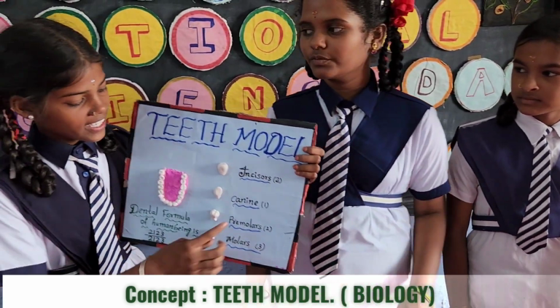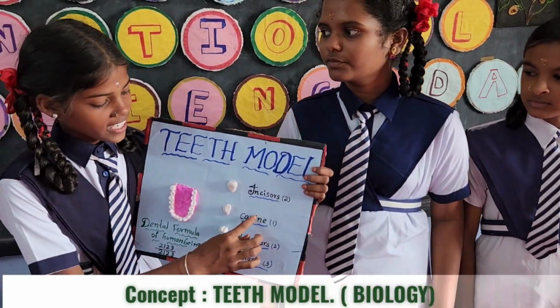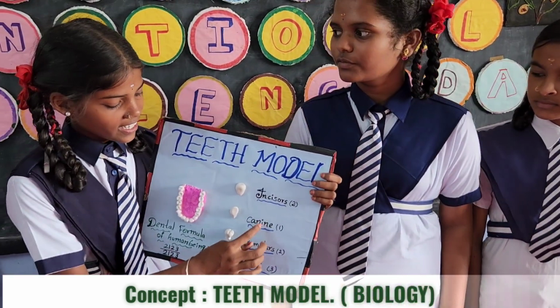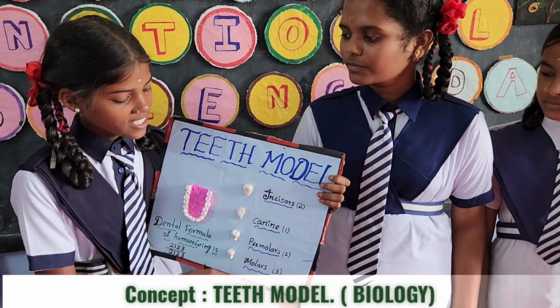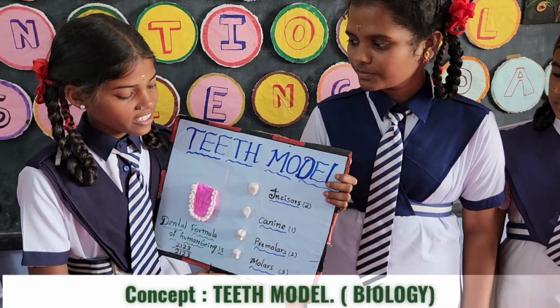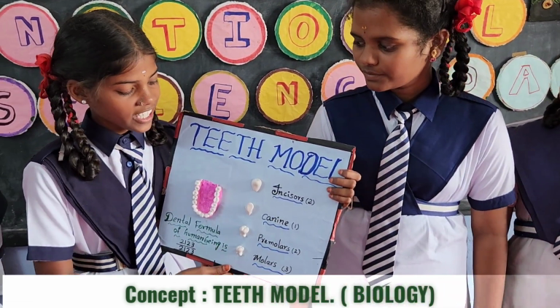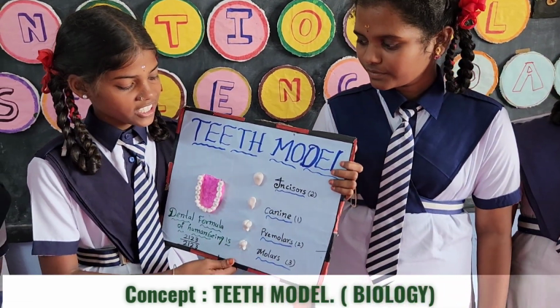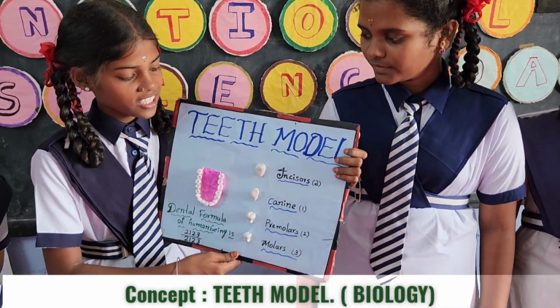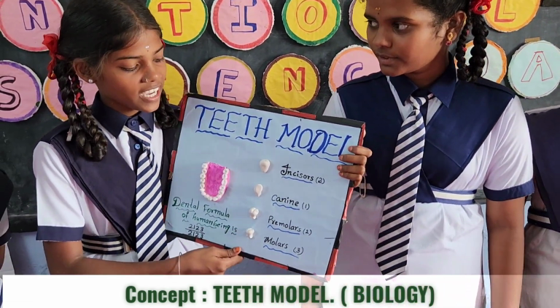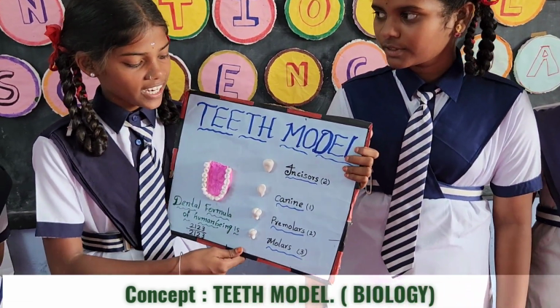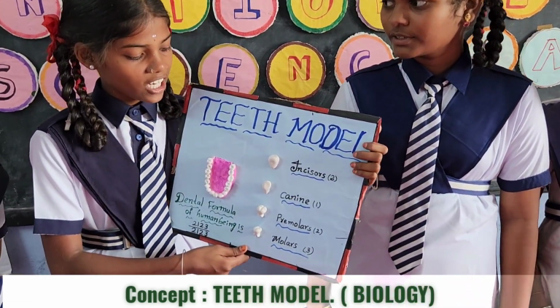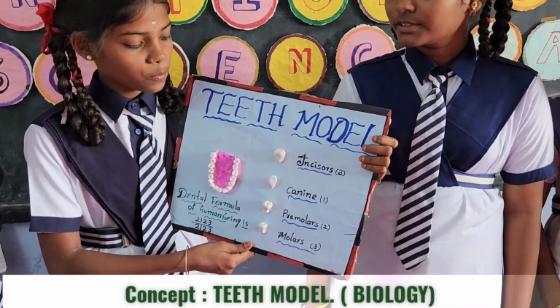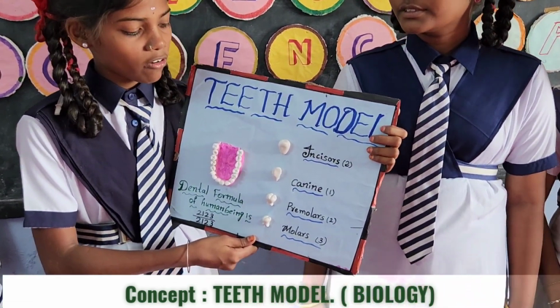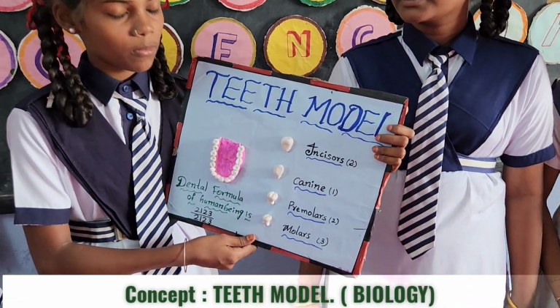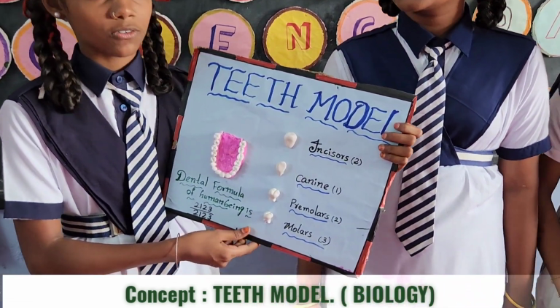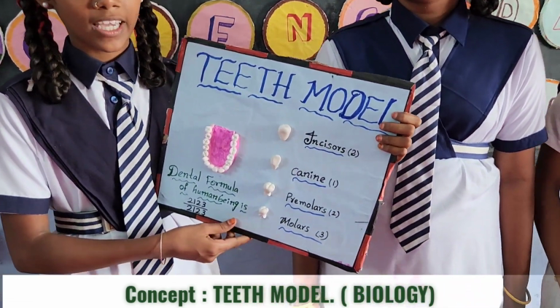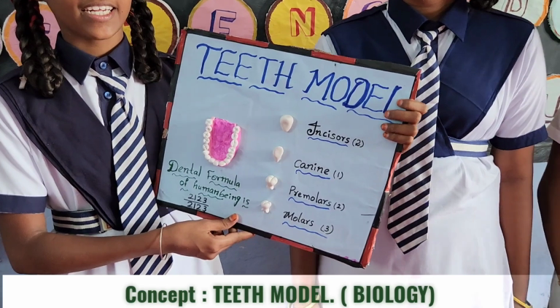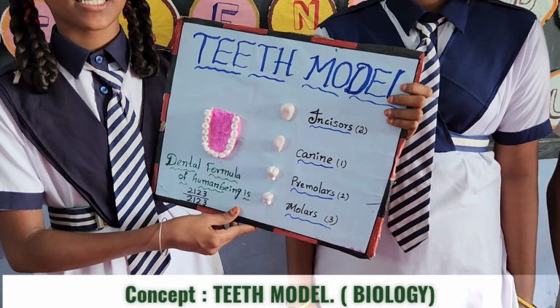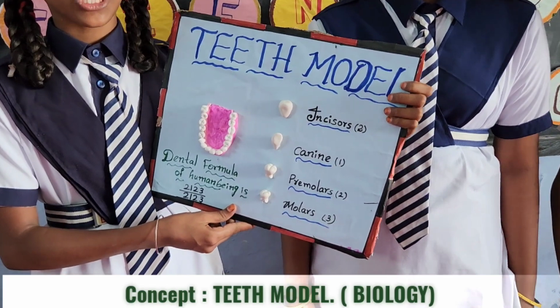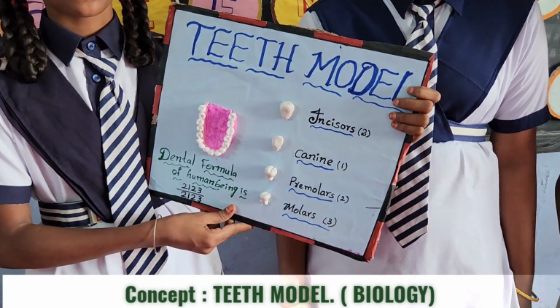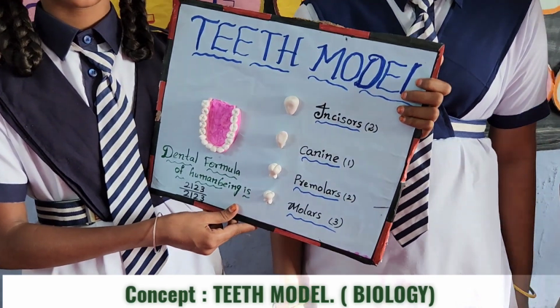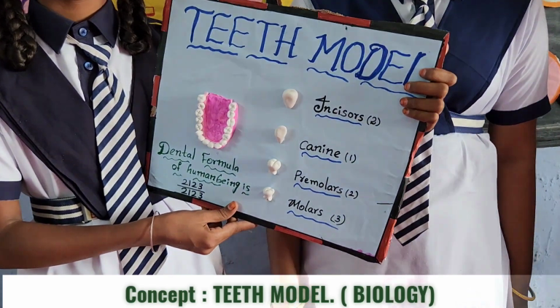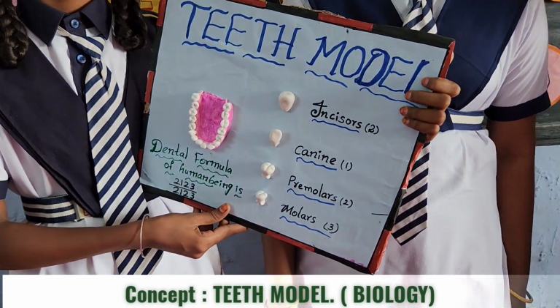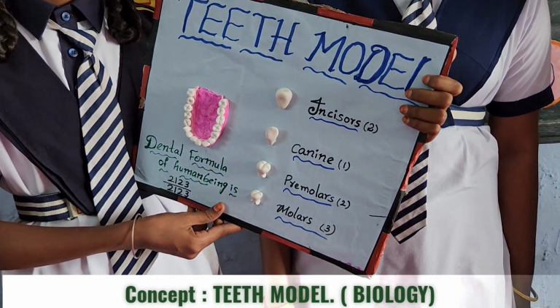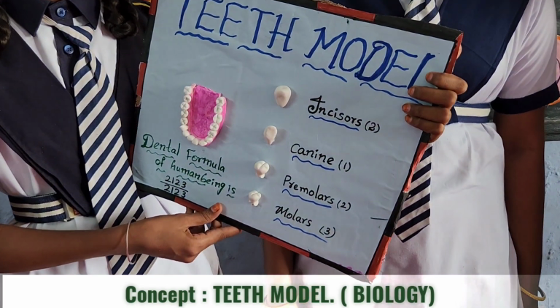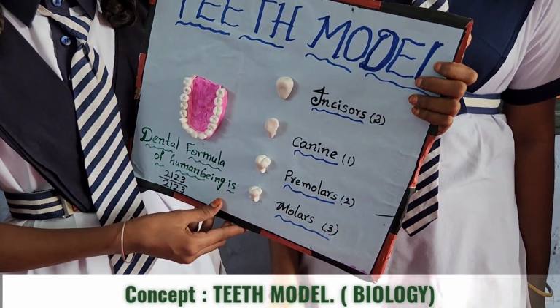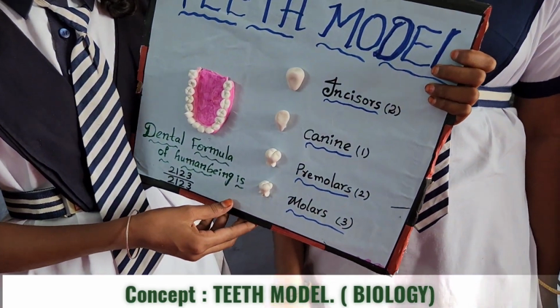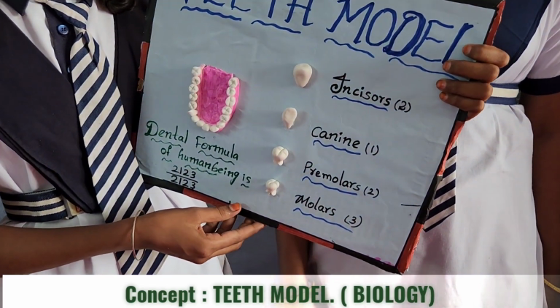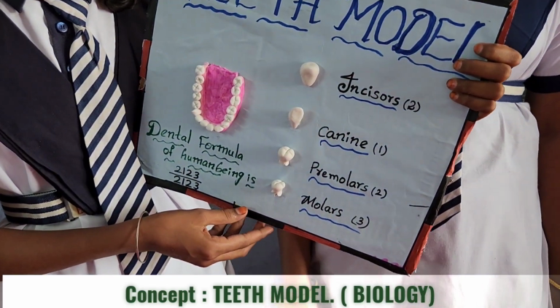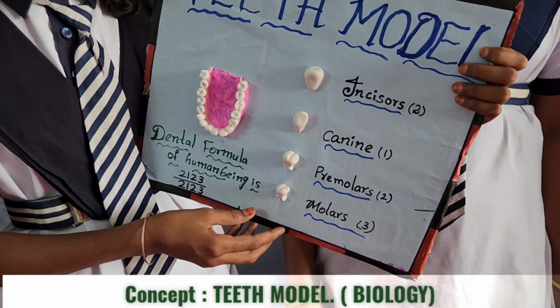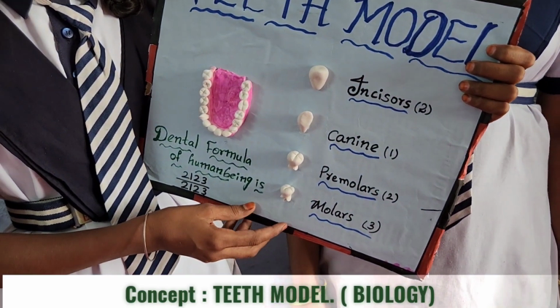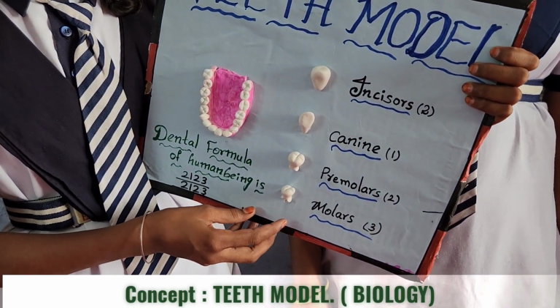Canines — canines are the next teeth developed in our mouth. Canines are sharp teeth for tearing a piece of food.